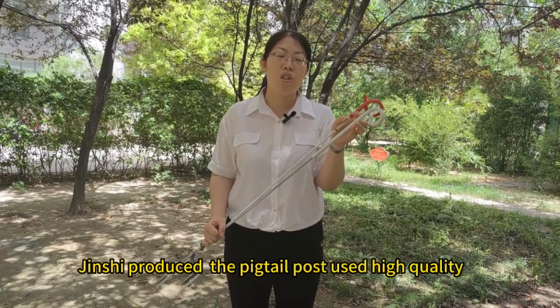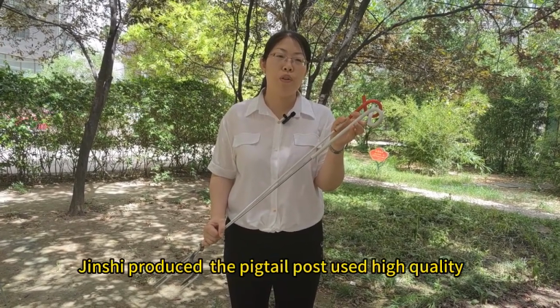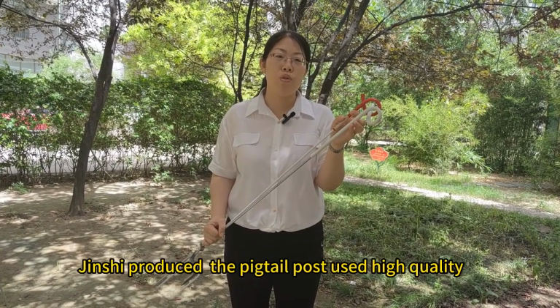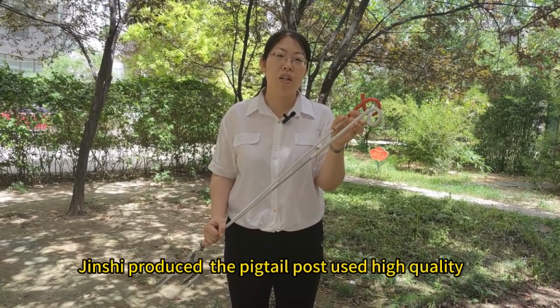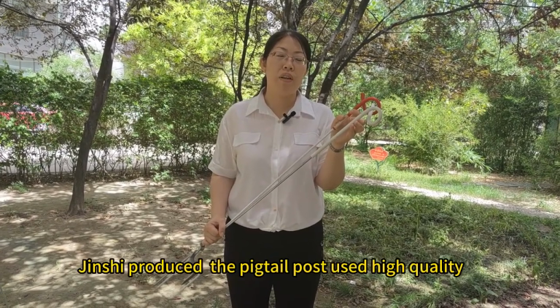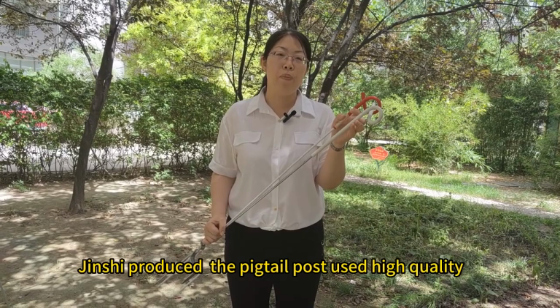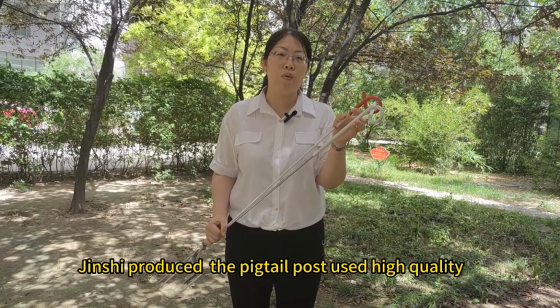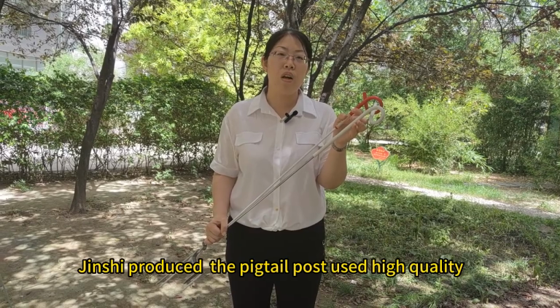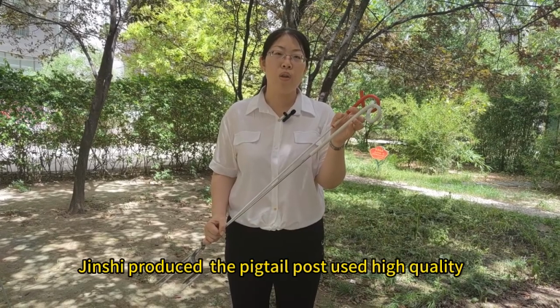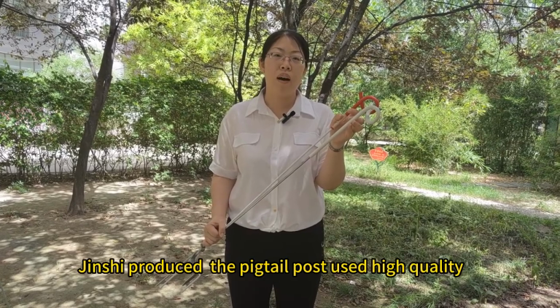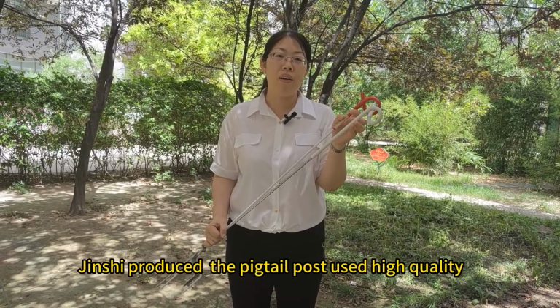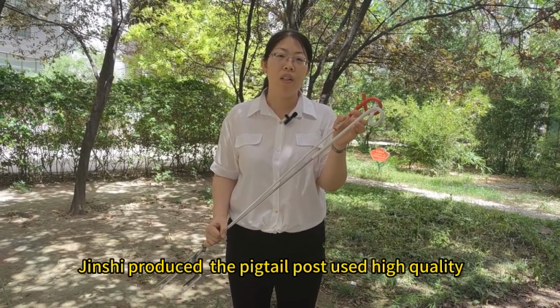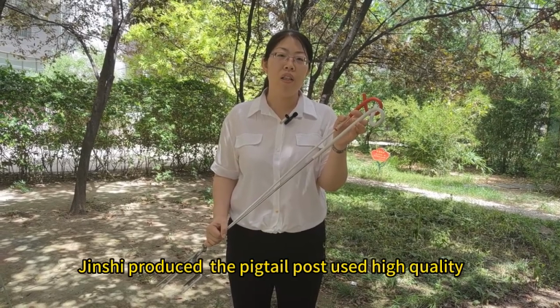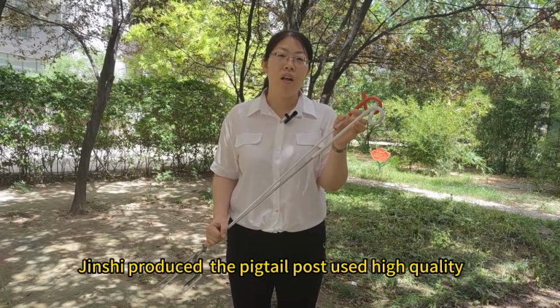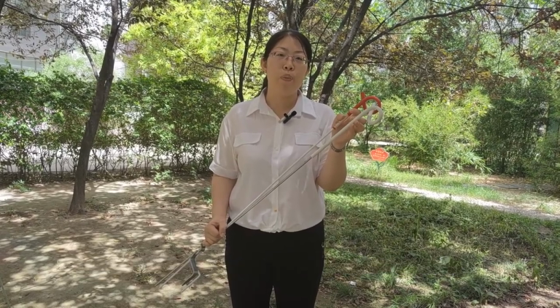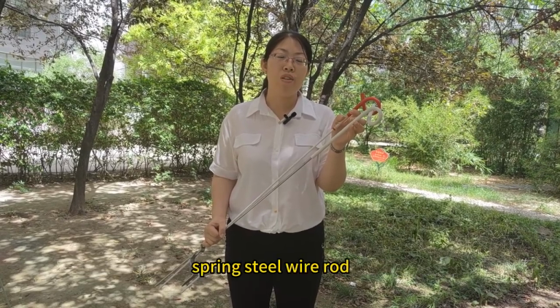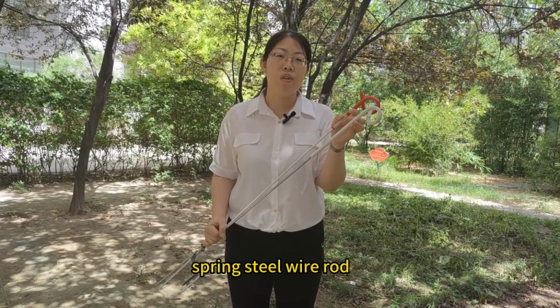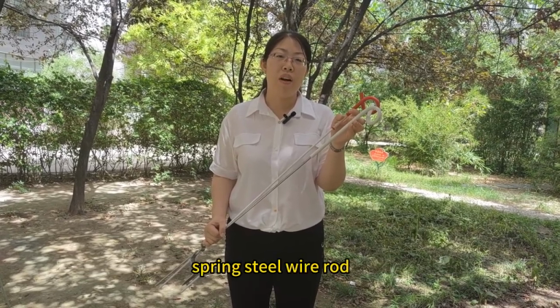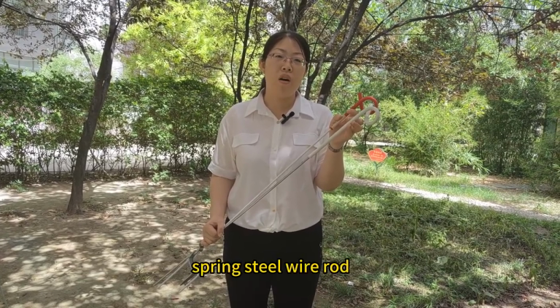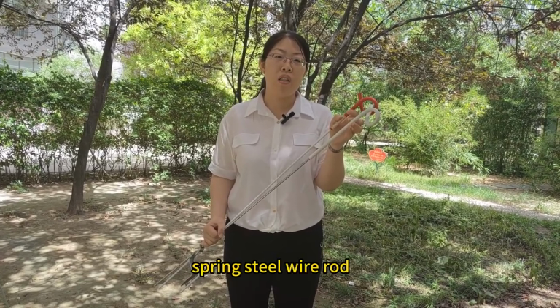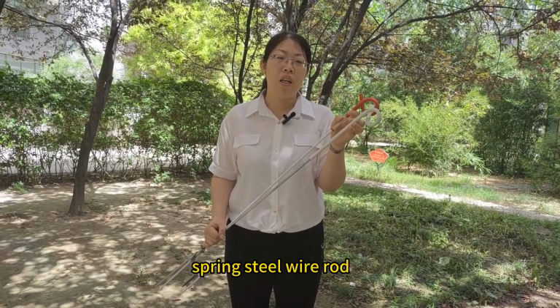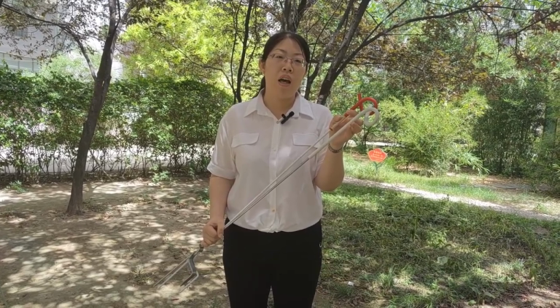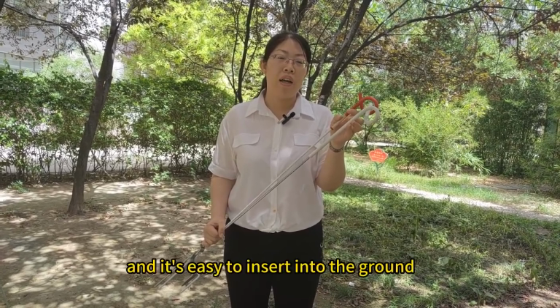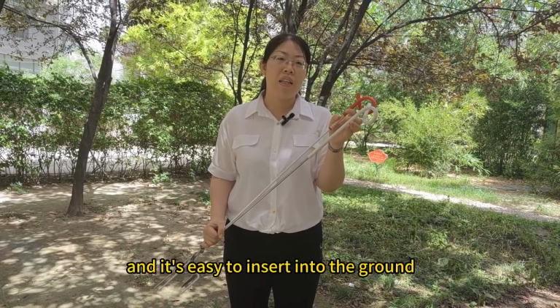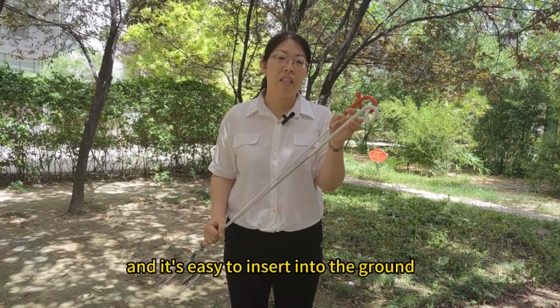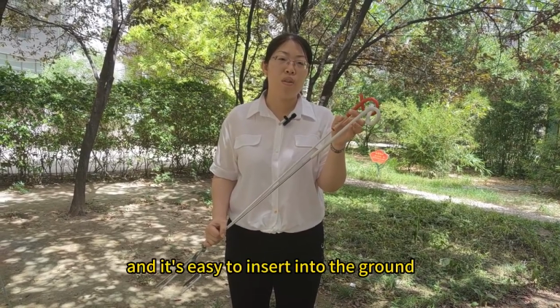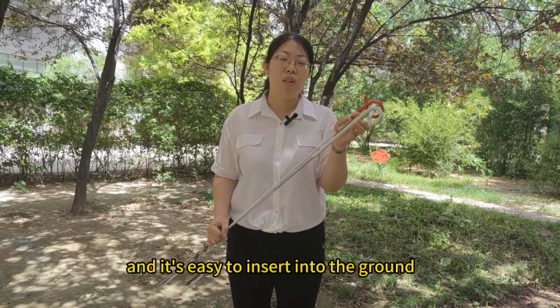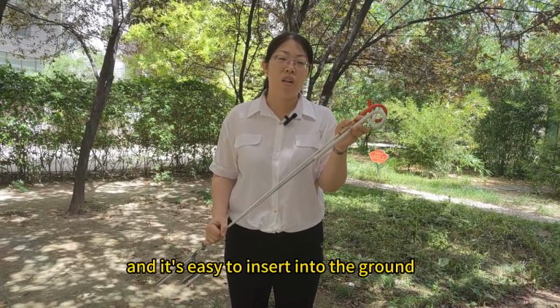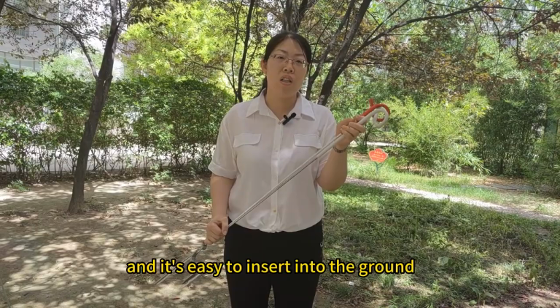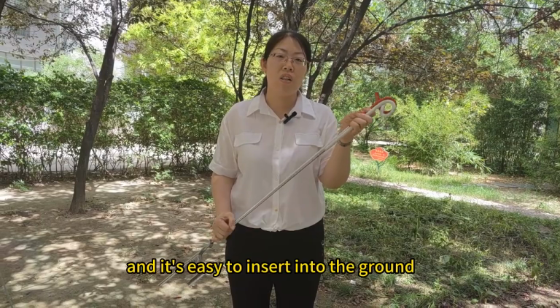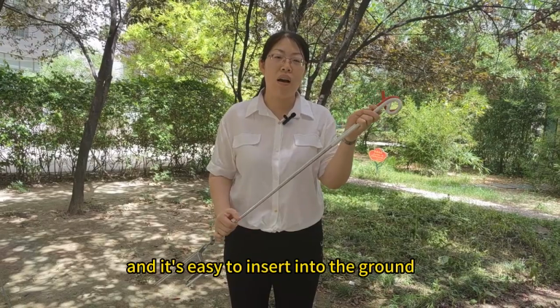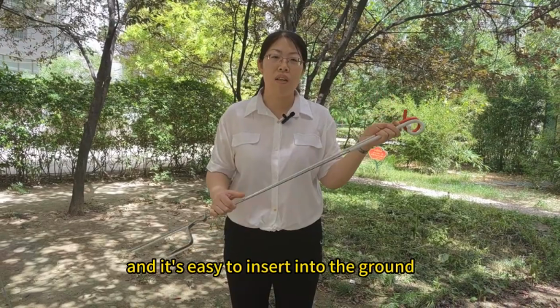Our Jin Shi produced the pigtail post using high quality spring steel wear rod and is easy to insert in the ground.